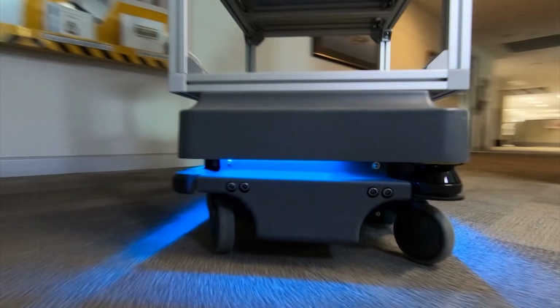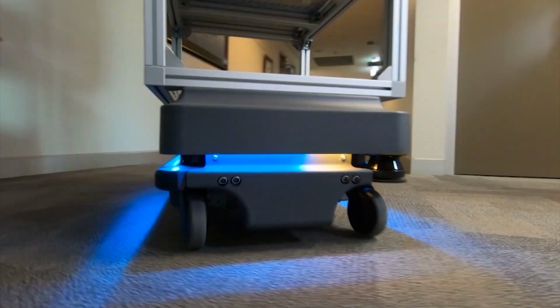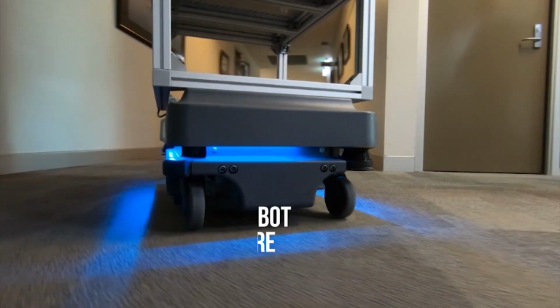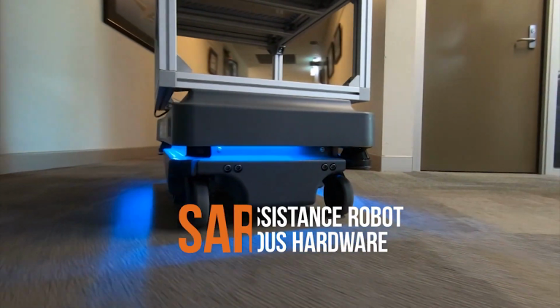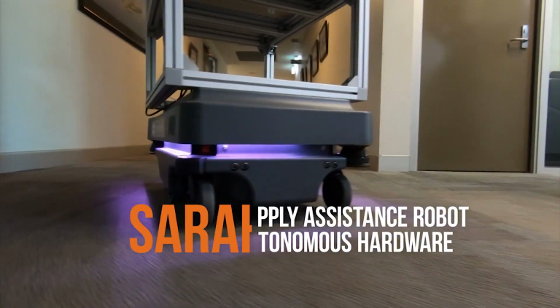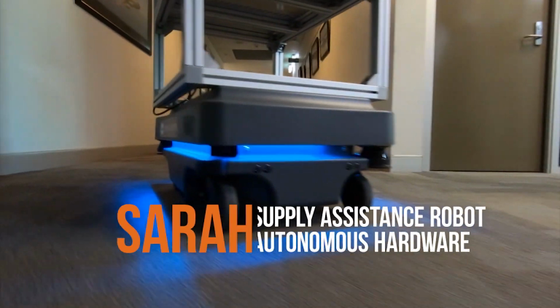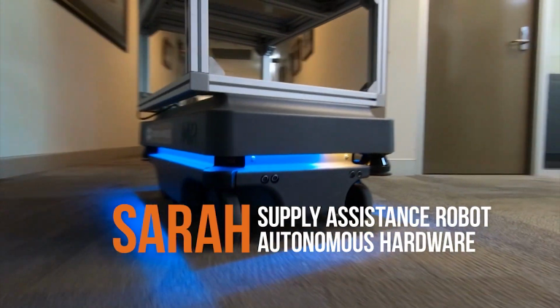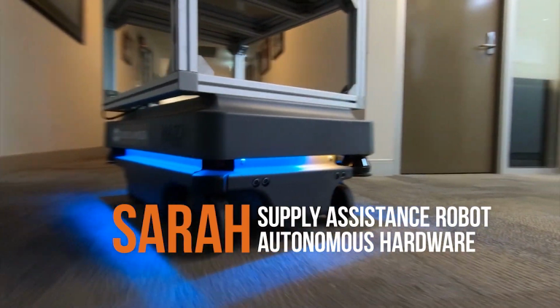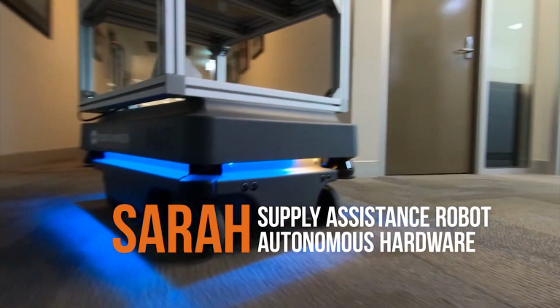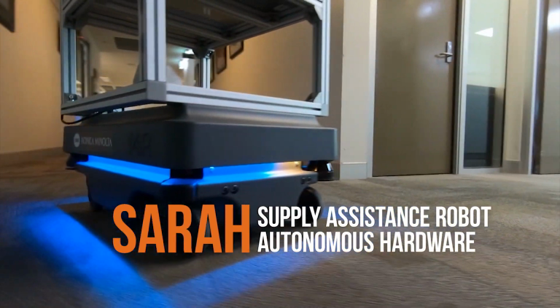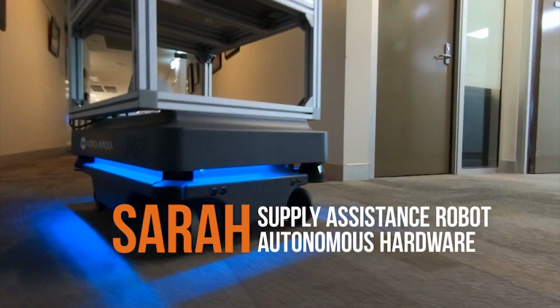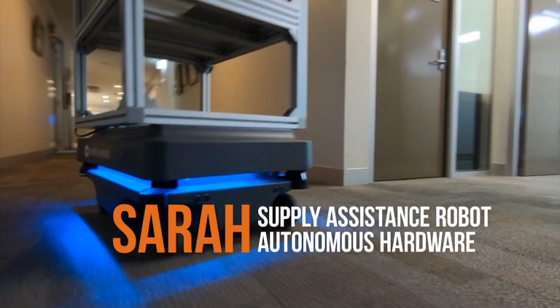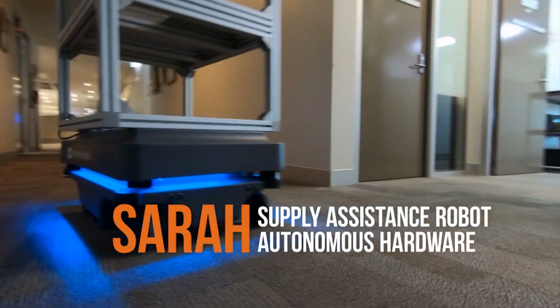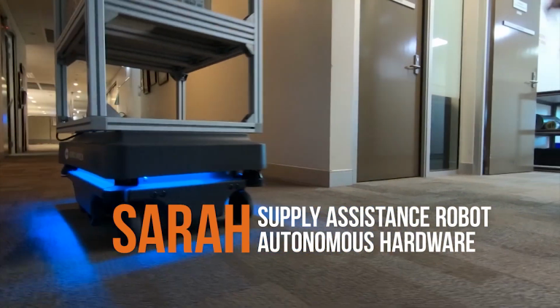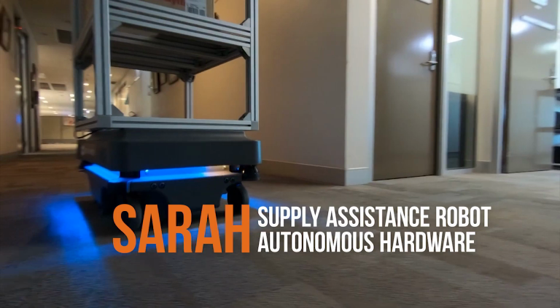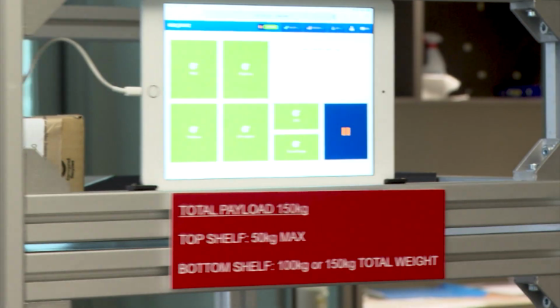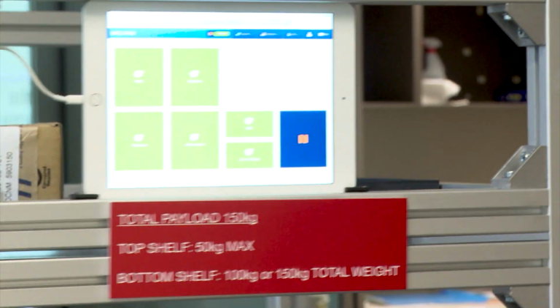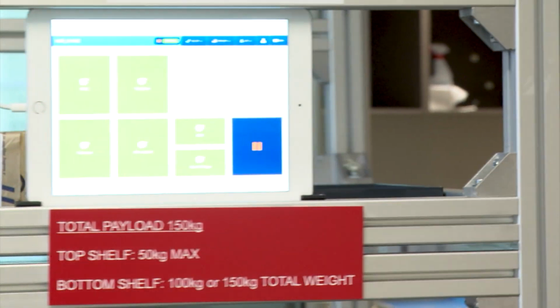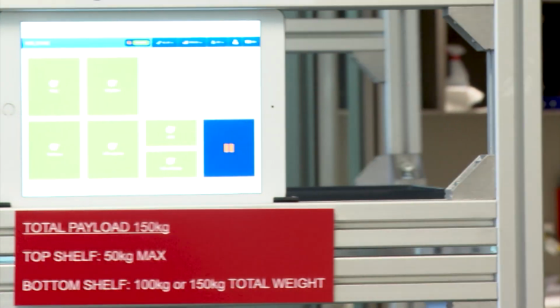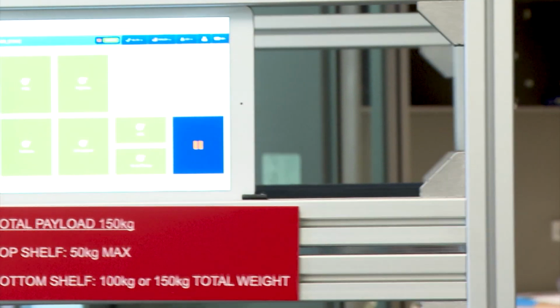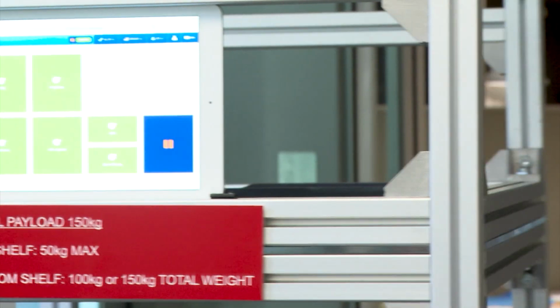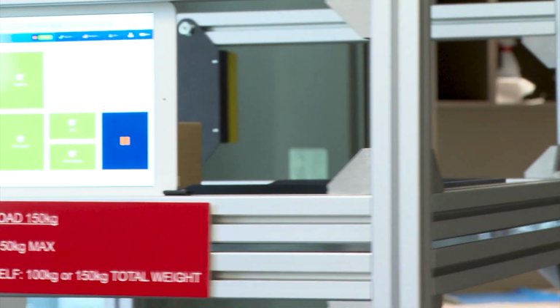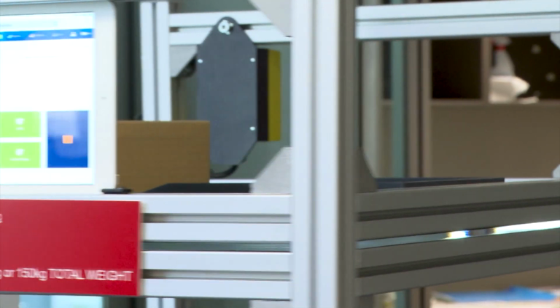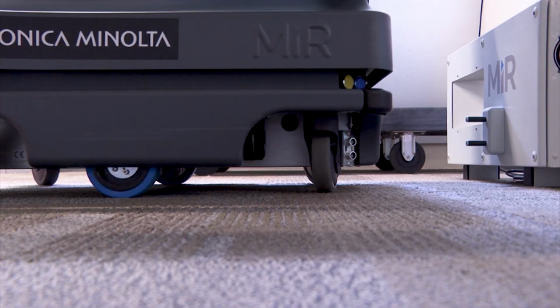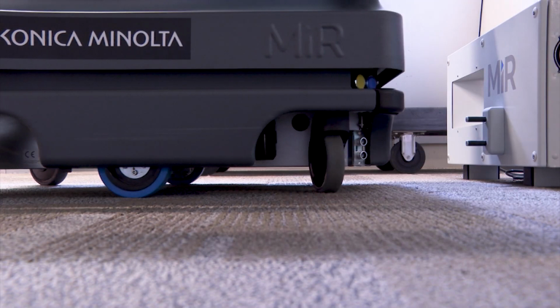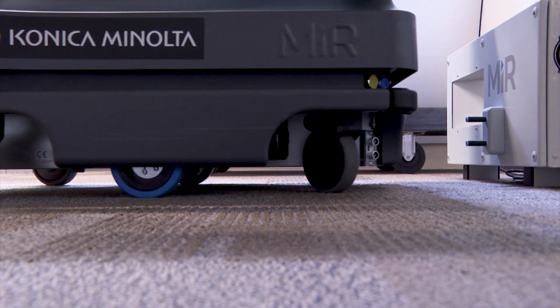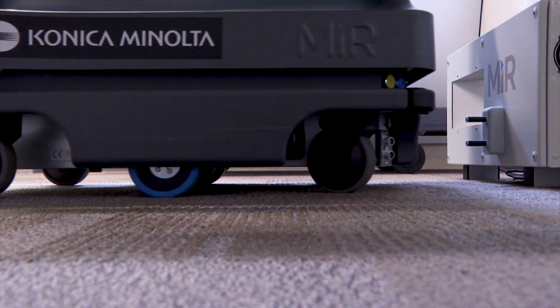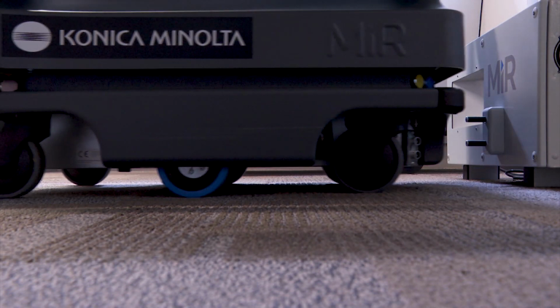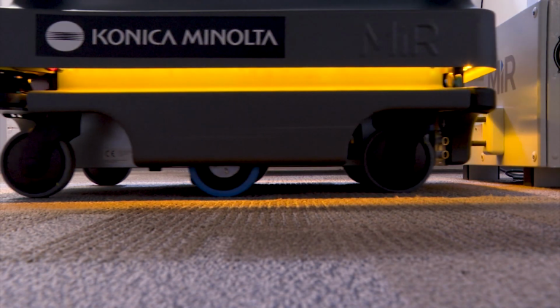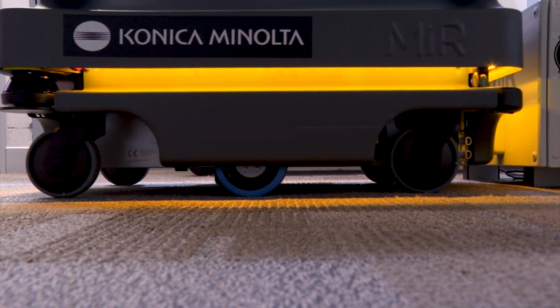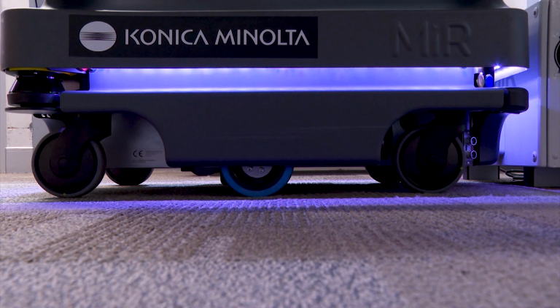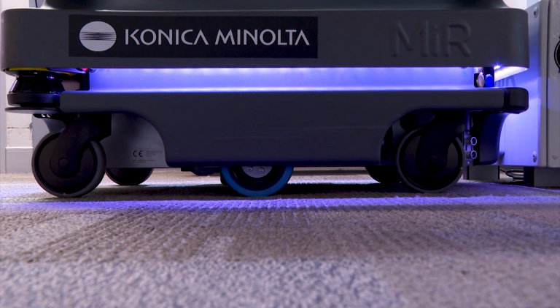SARA stands for Supply Assistance Robot Autonomous Hardware. It's a mobile industrial robot, MIR 200, supplied by Konica Minolta.